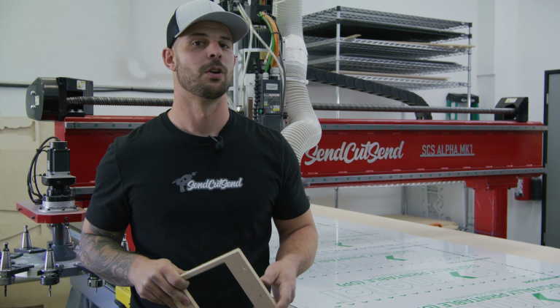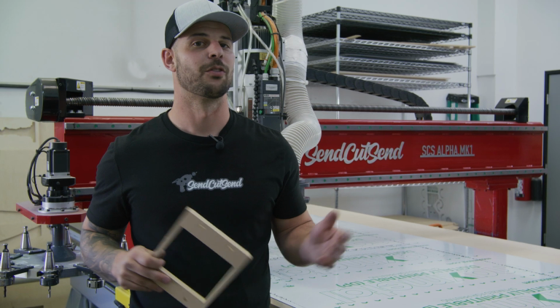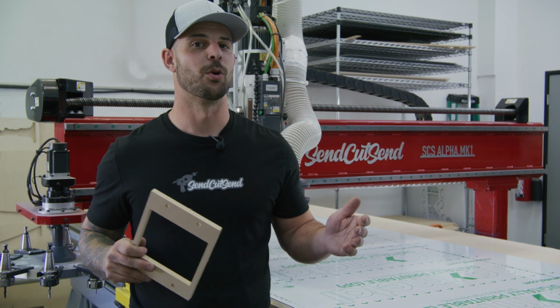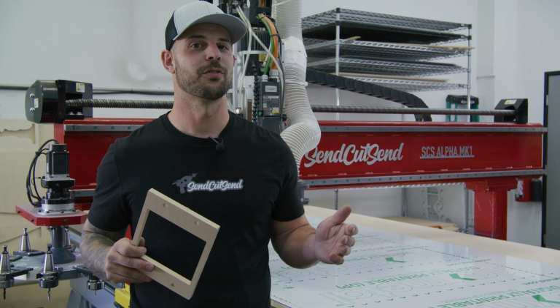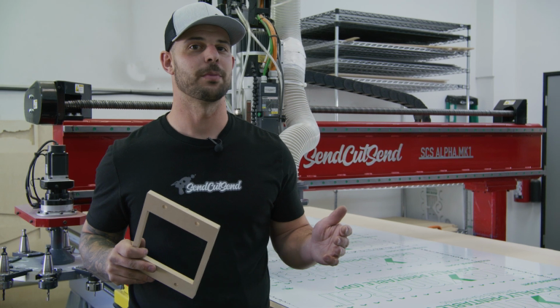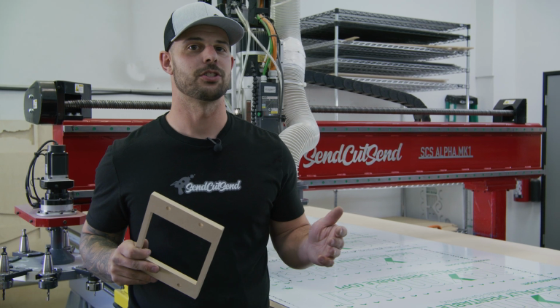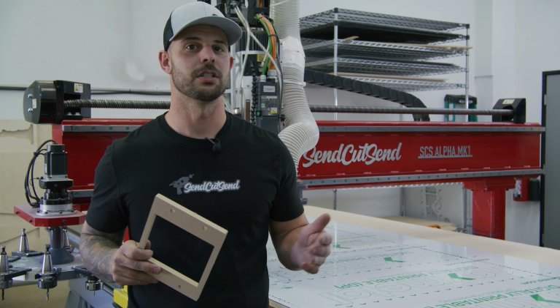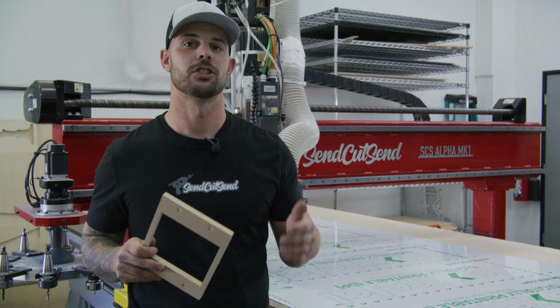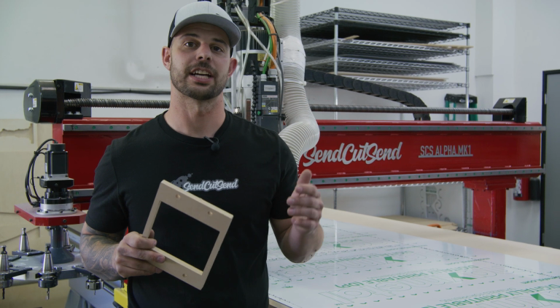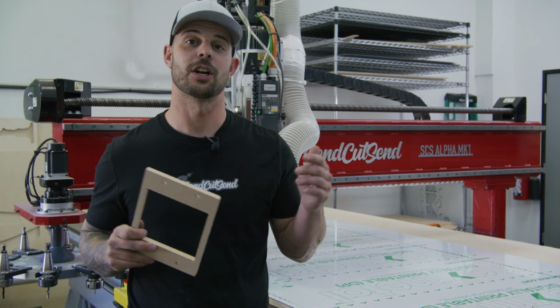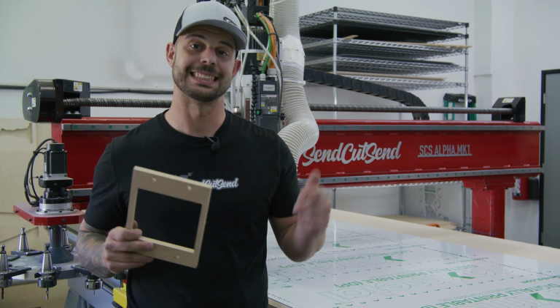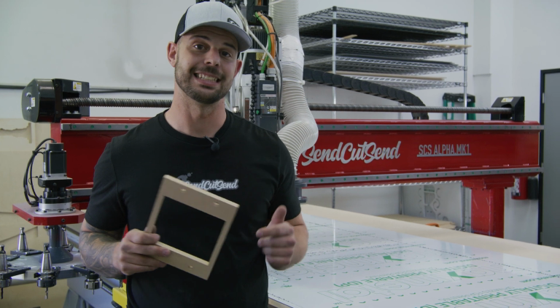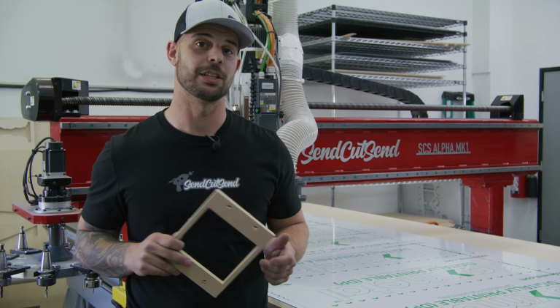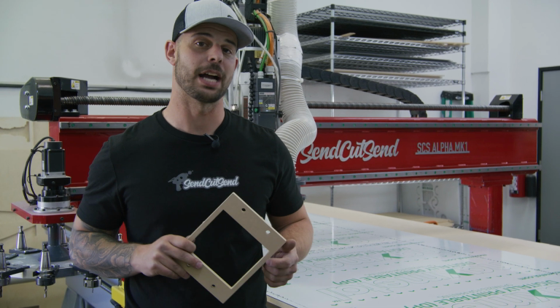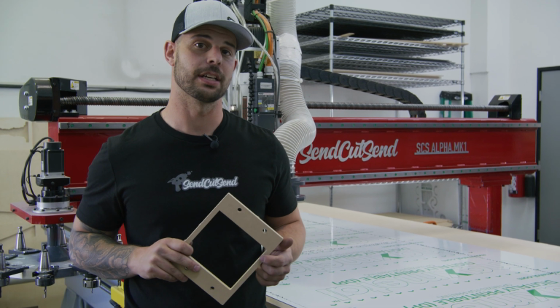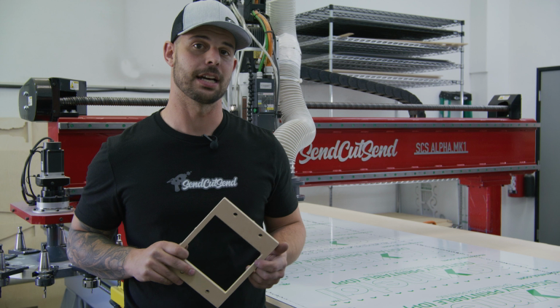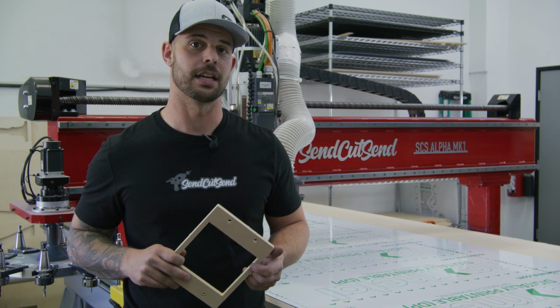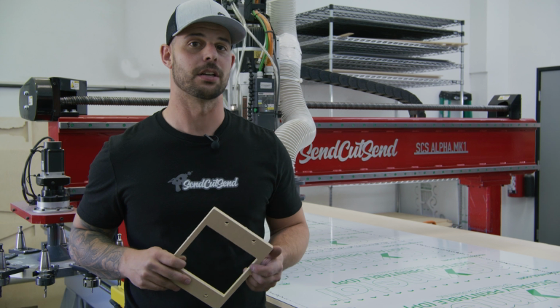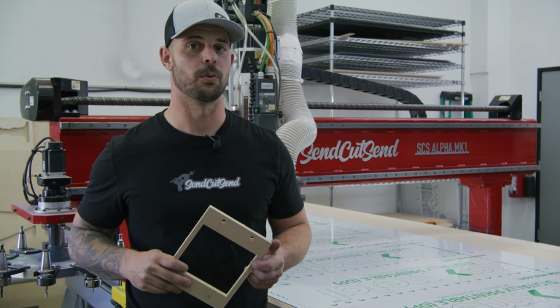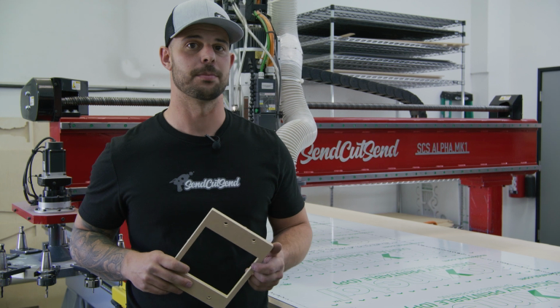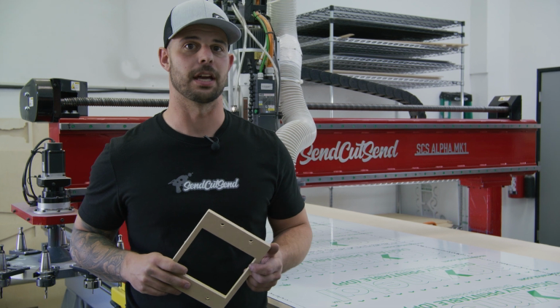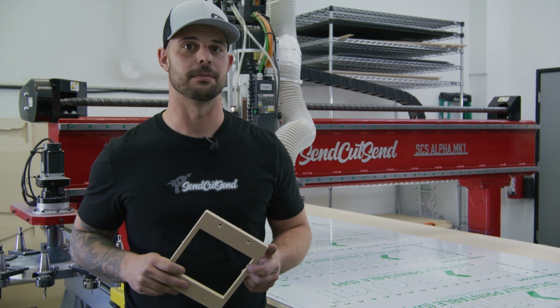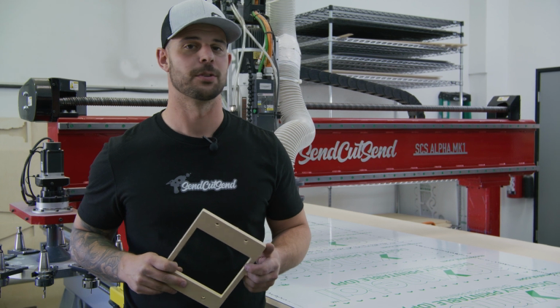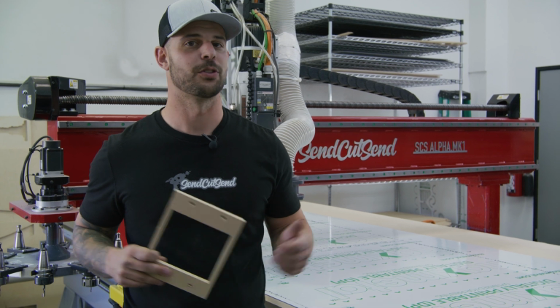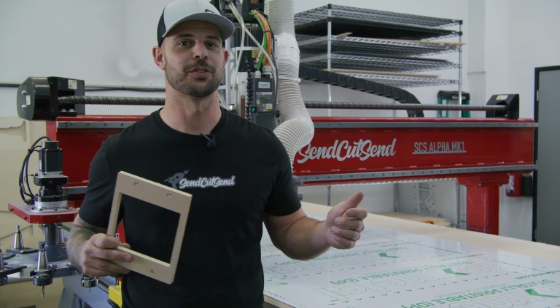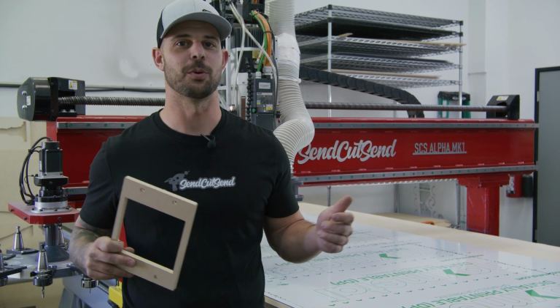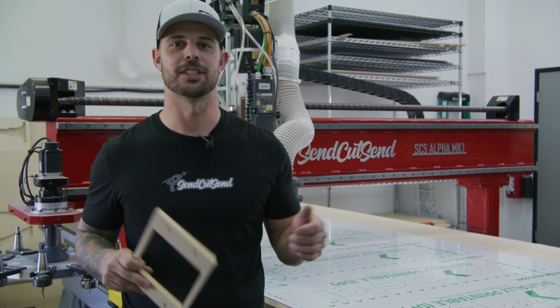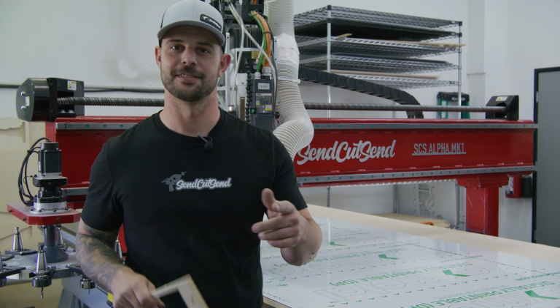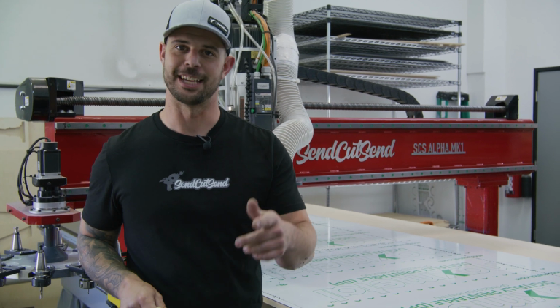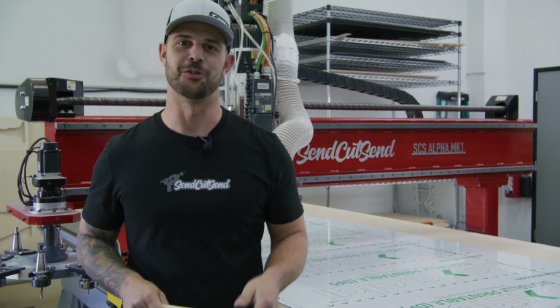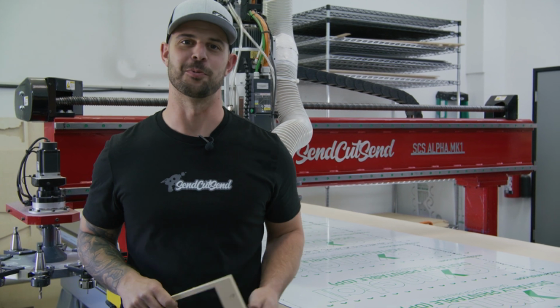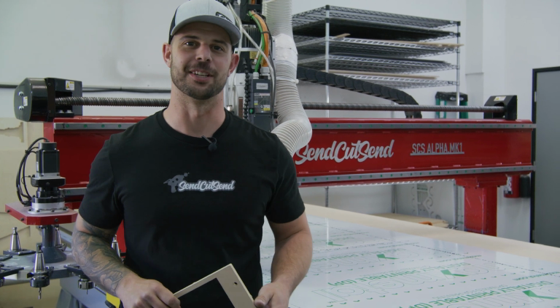For more information, check out our CNC routing guidelines on our website. Thanks for watching, stay tuned for more.